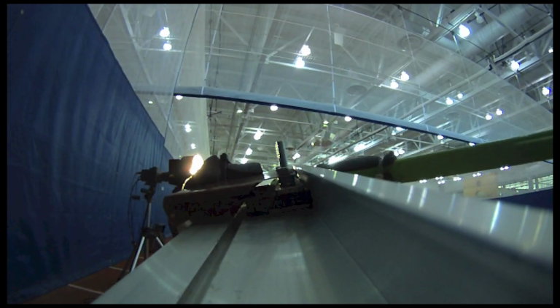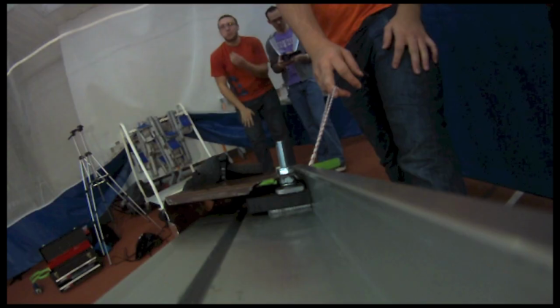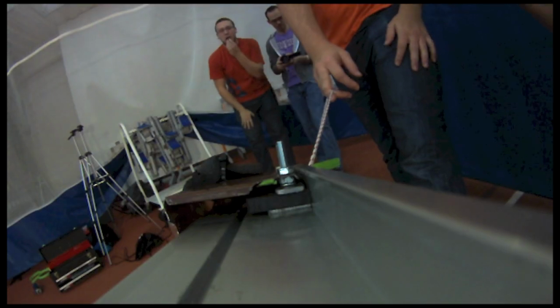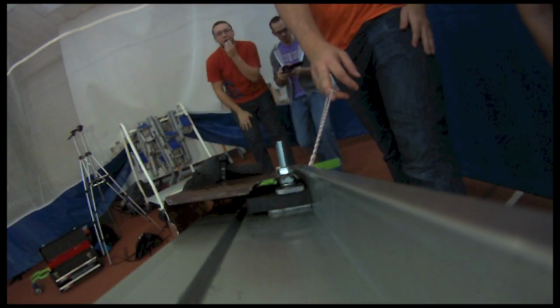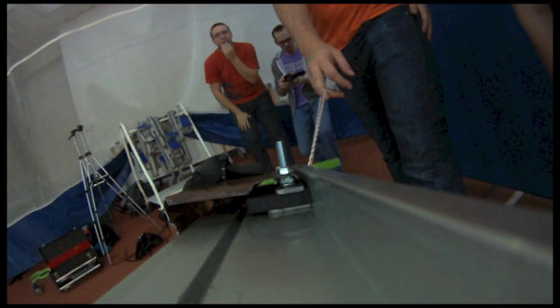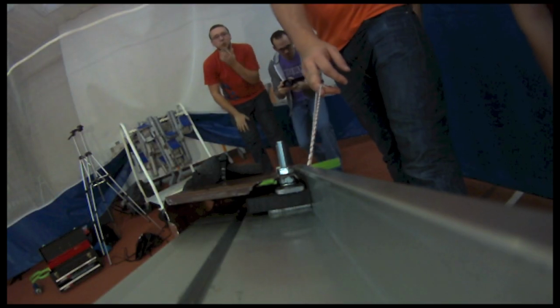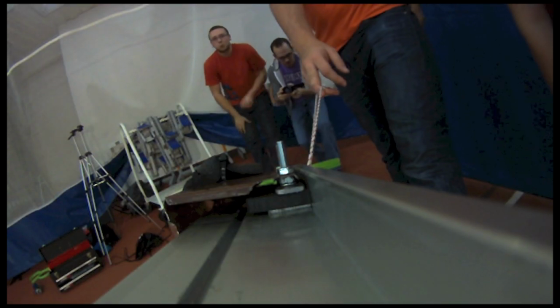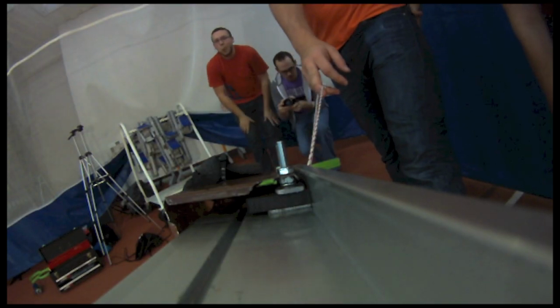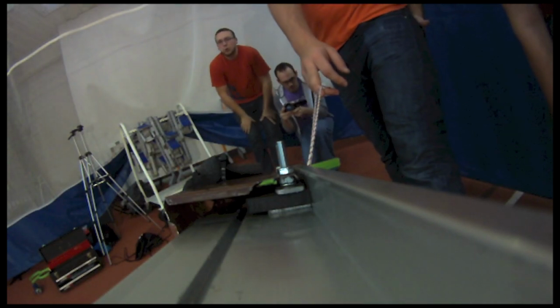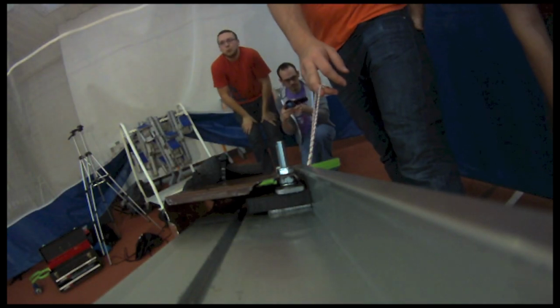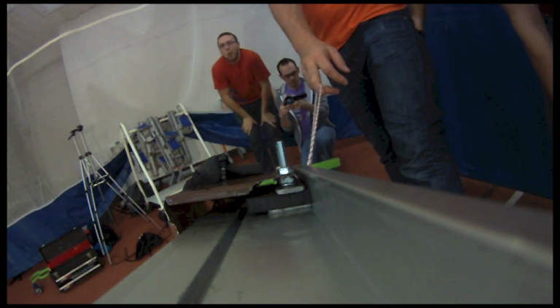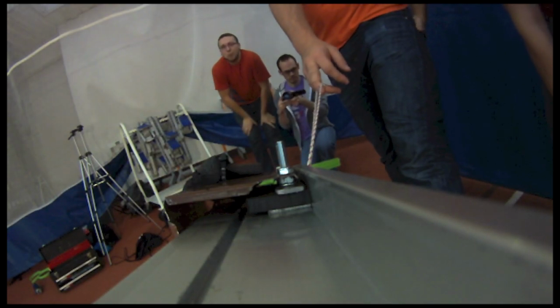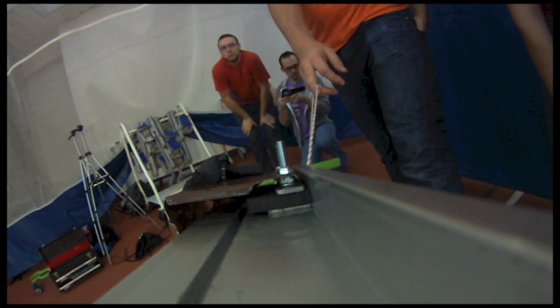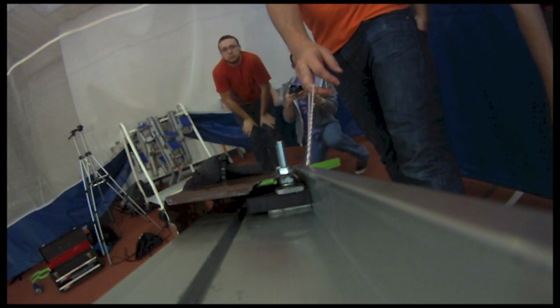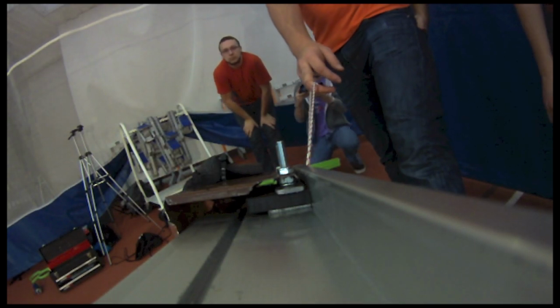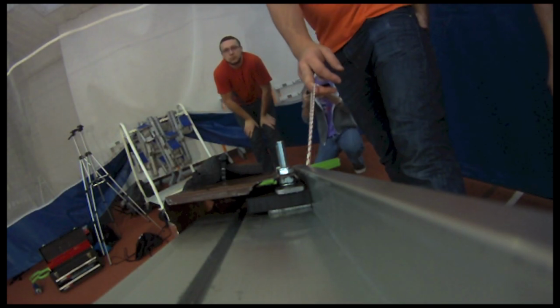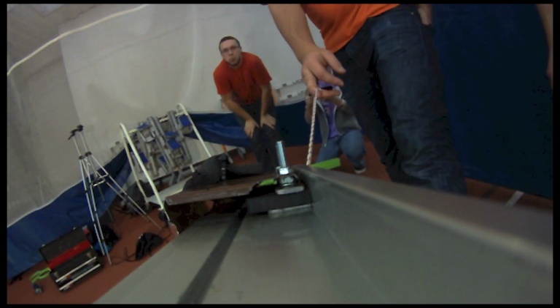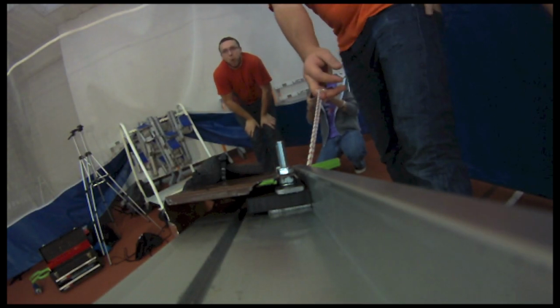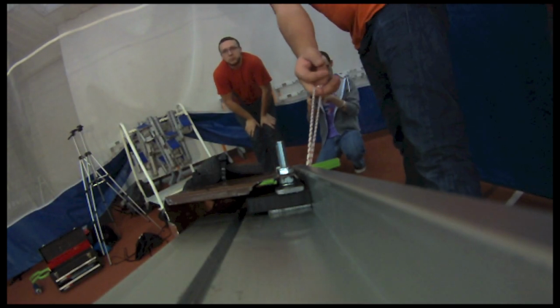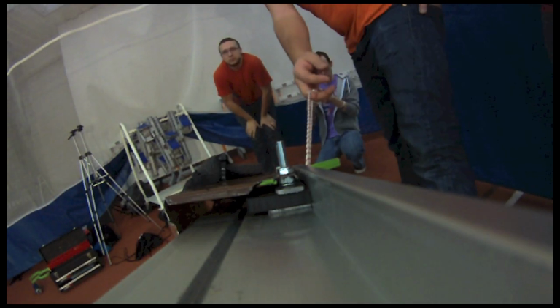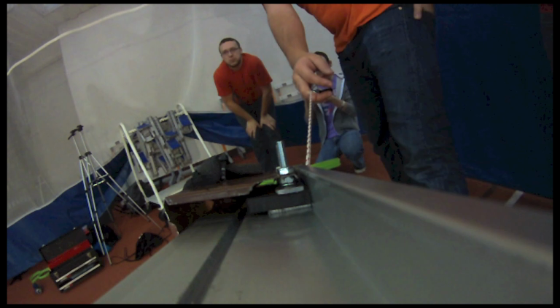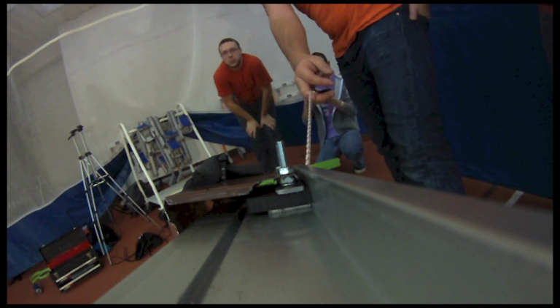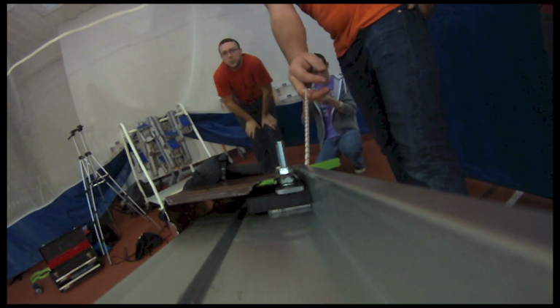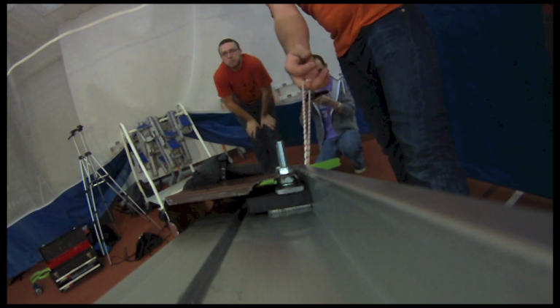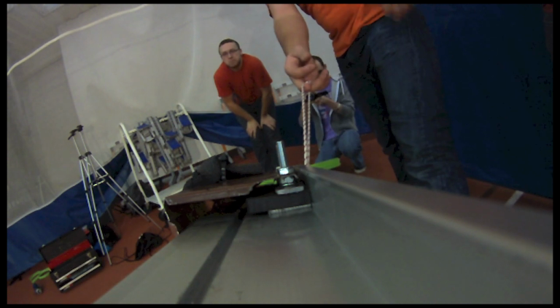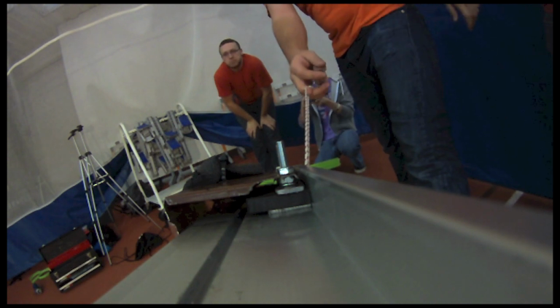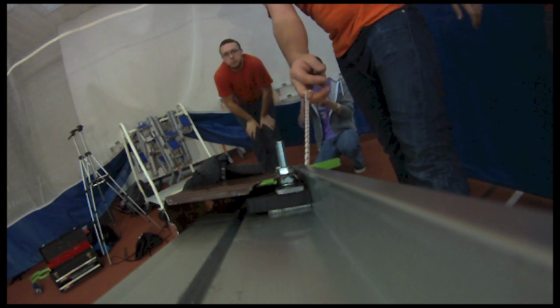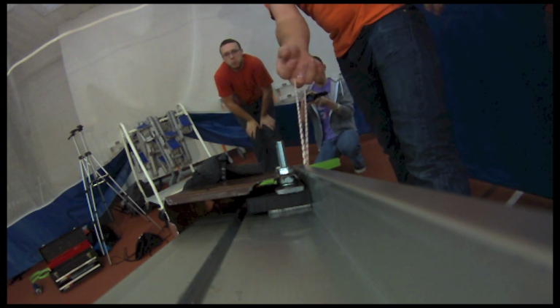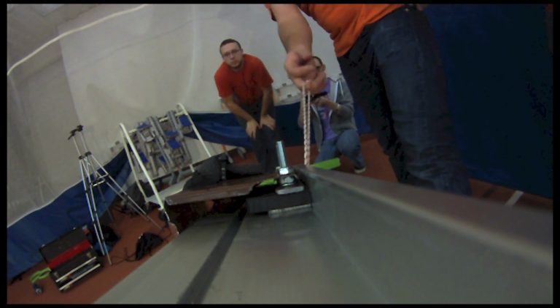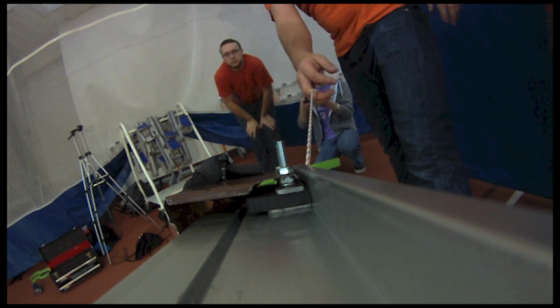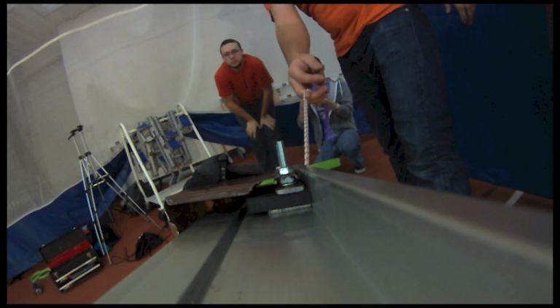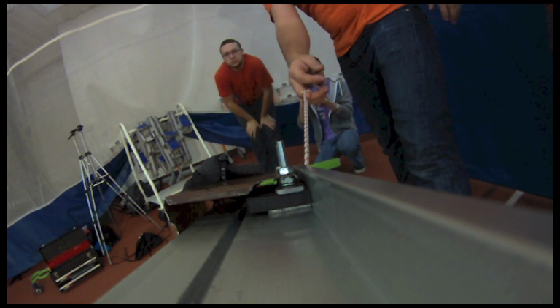Yellow disk, test 4, 15 degree angle. Alright, 3, 2, 1, go!